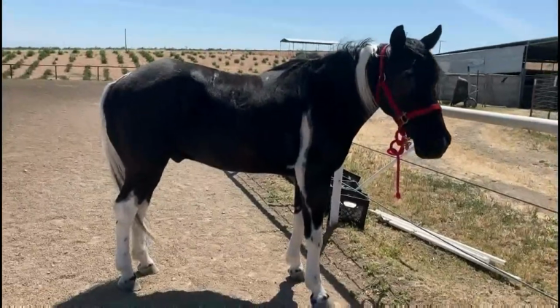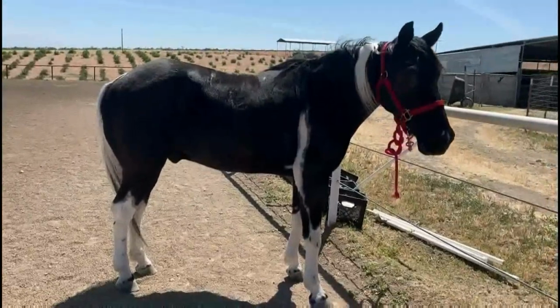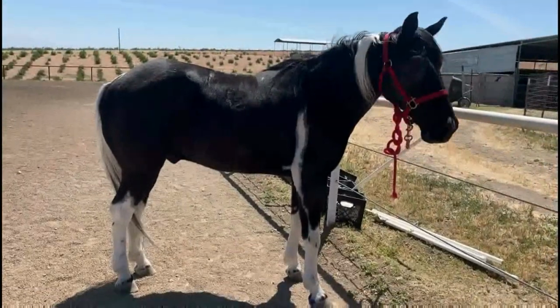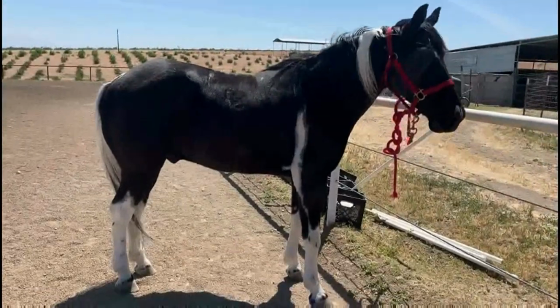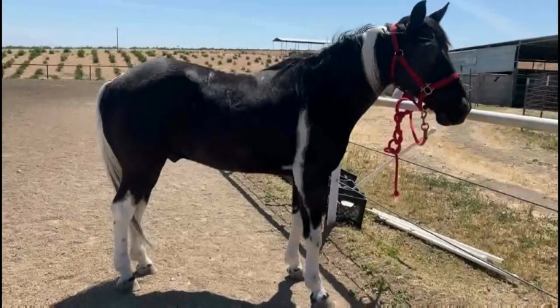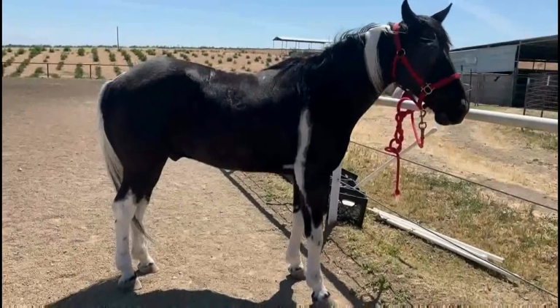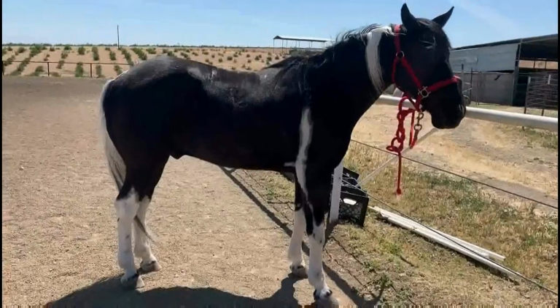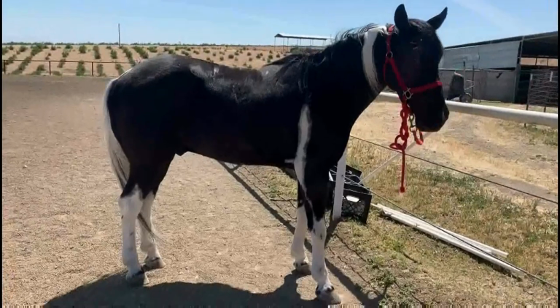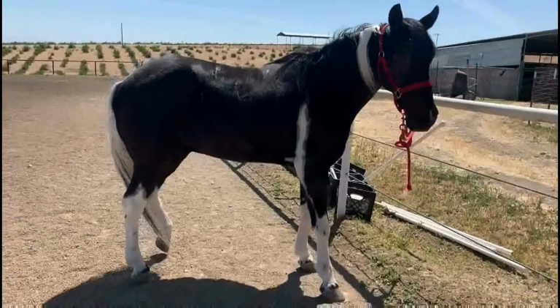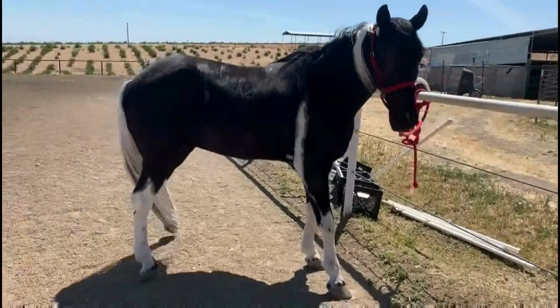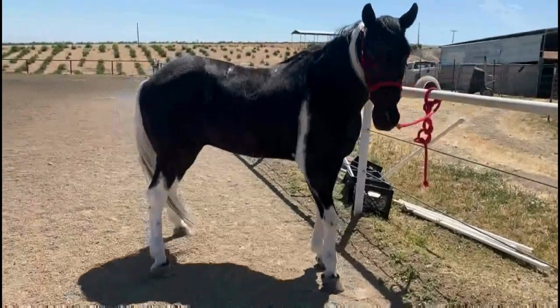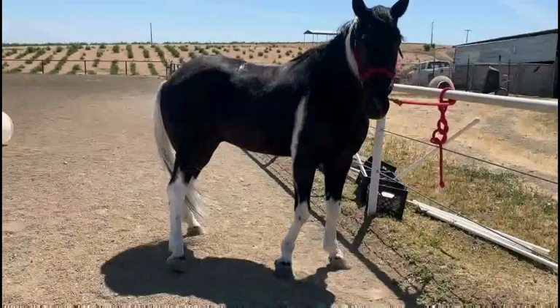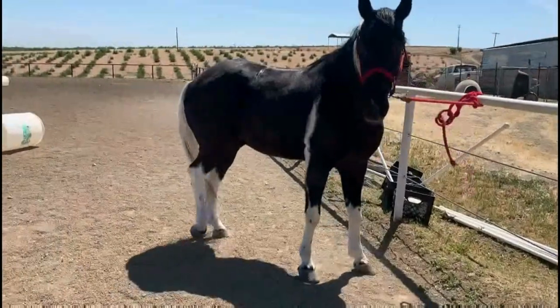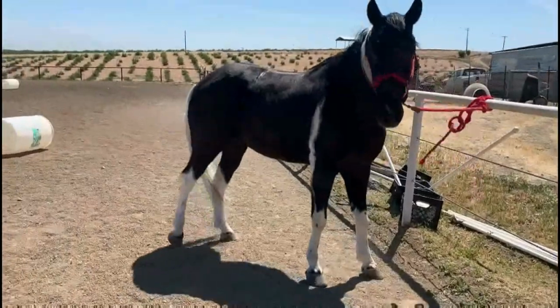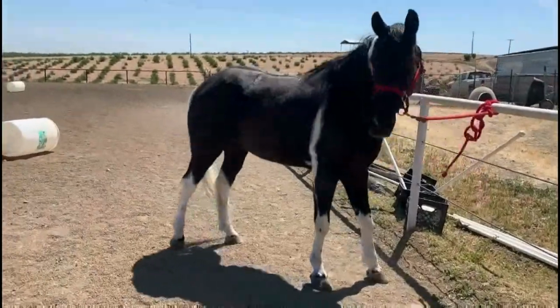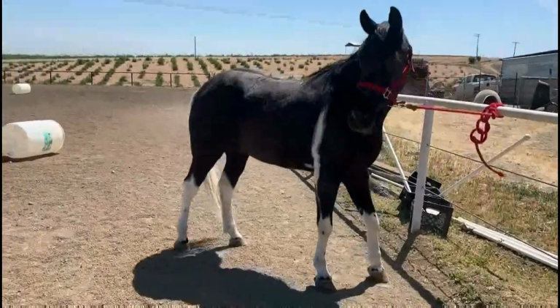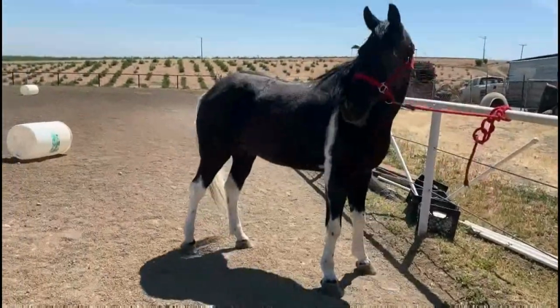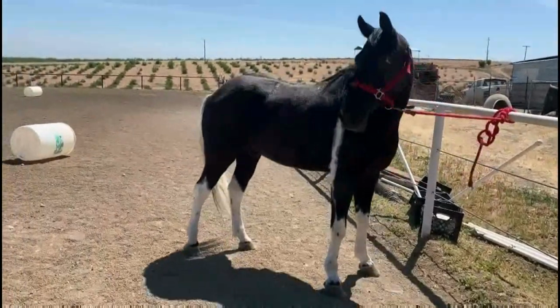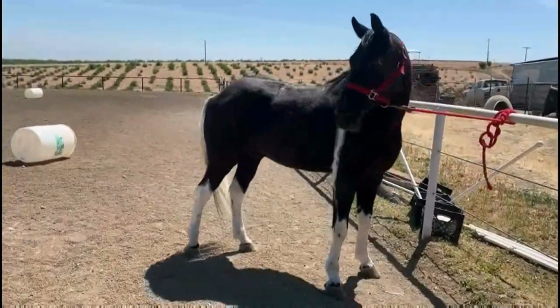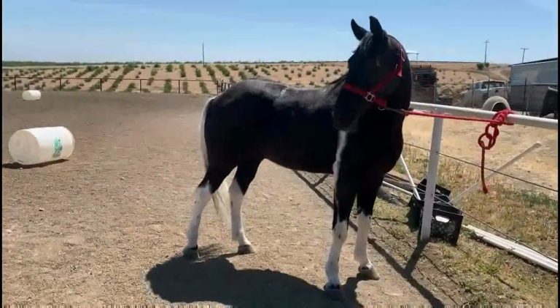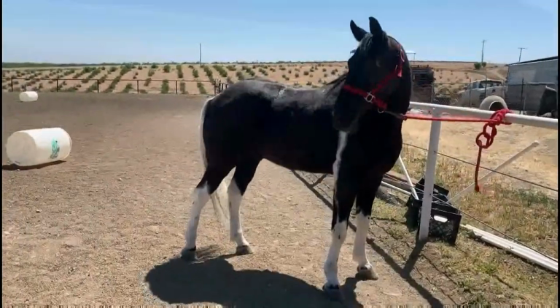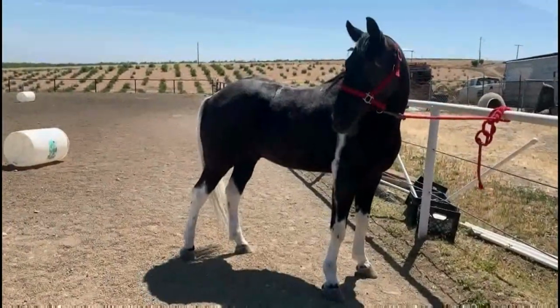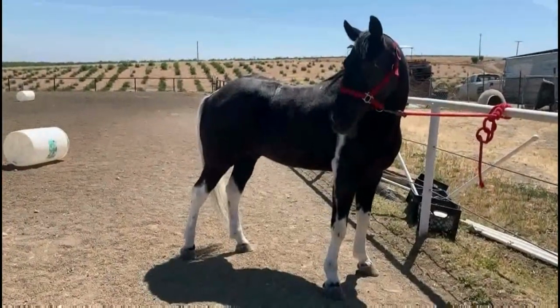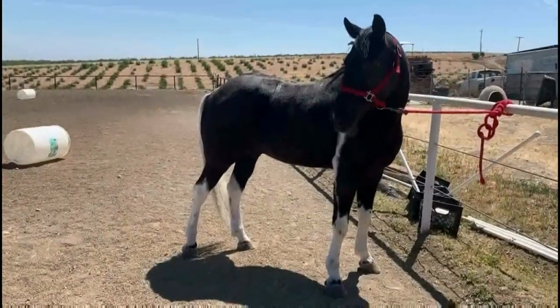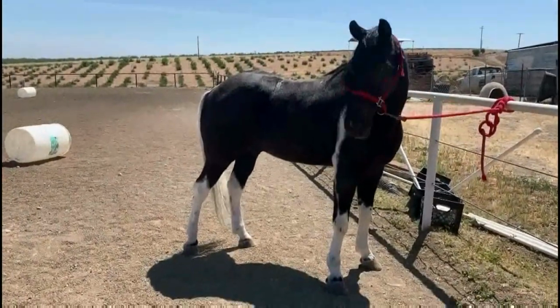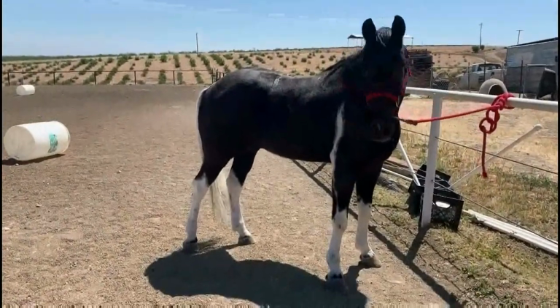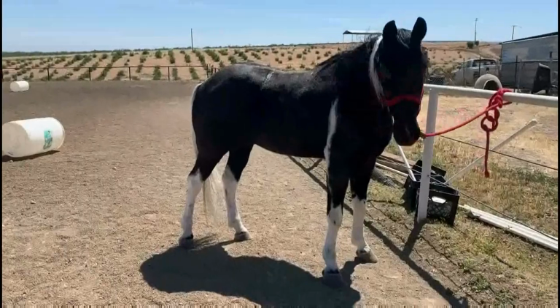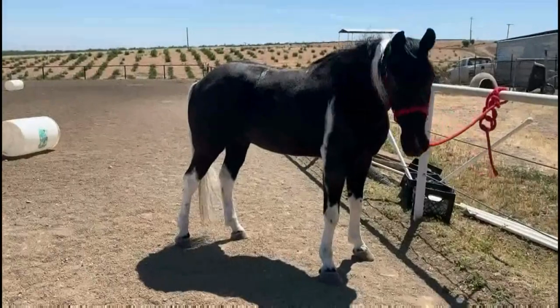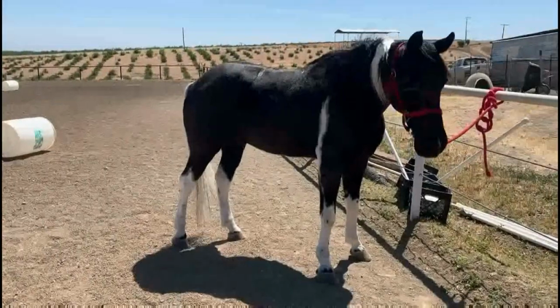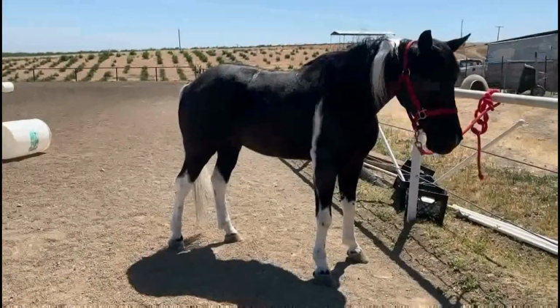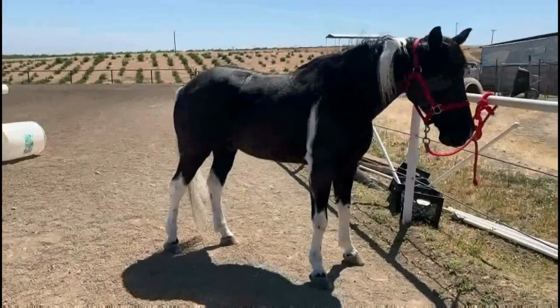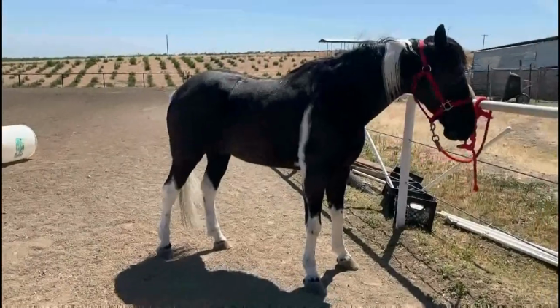This is Stitch. He is a stallion — that's what you call a male horse. Young male horses are called colts.